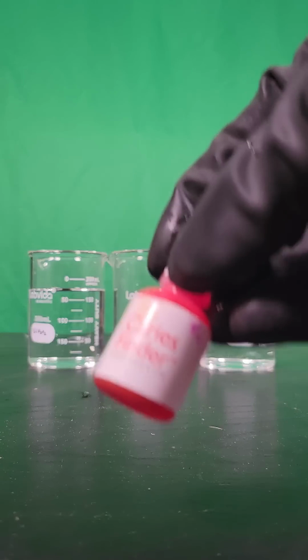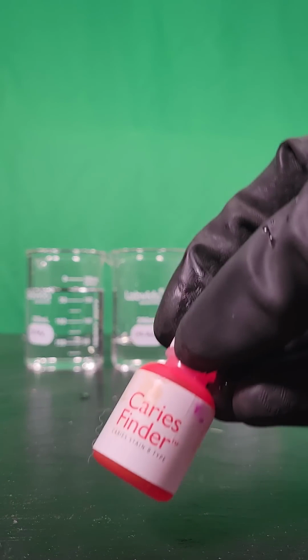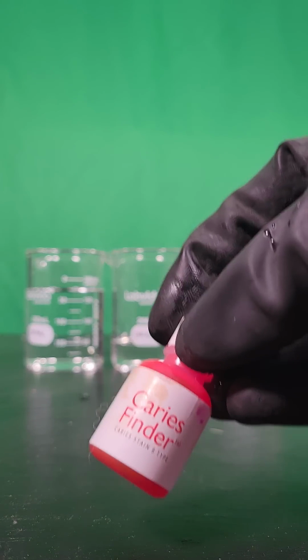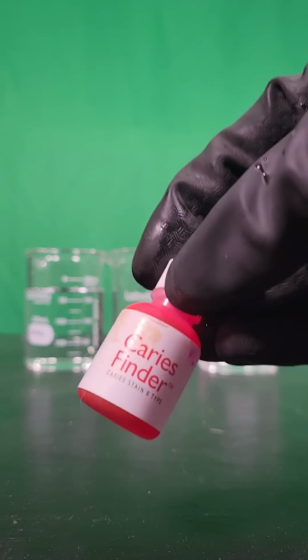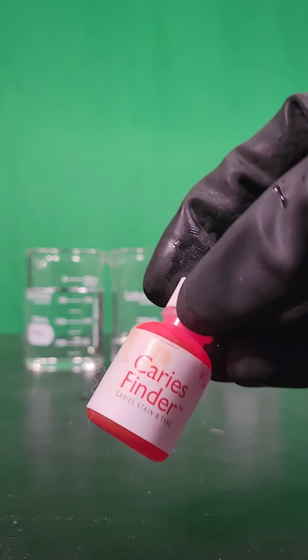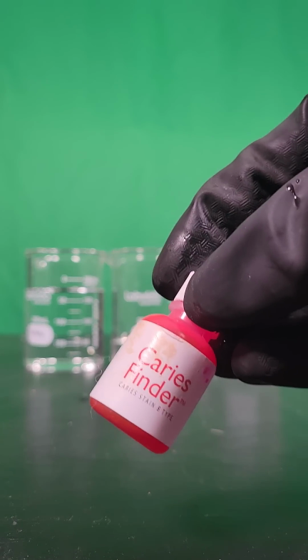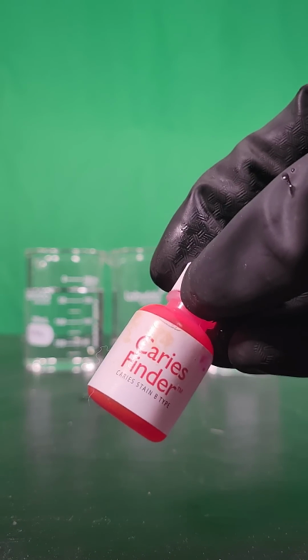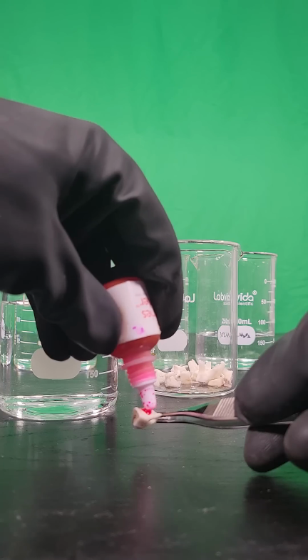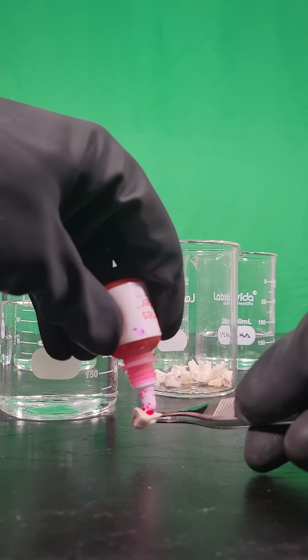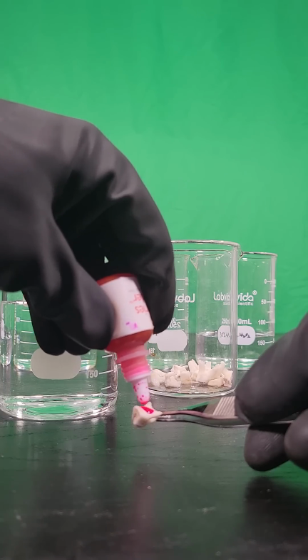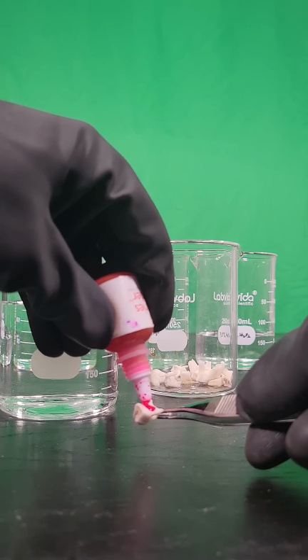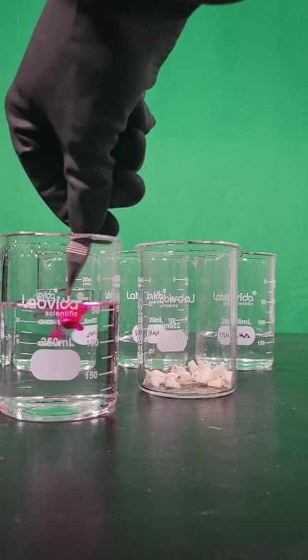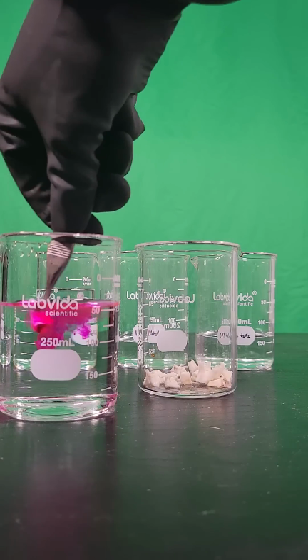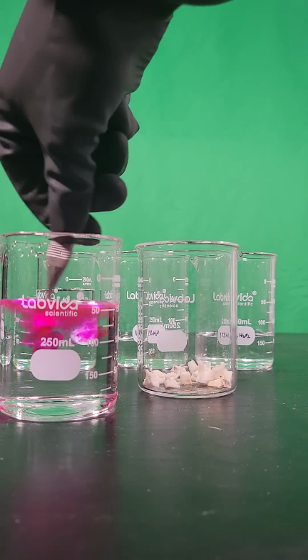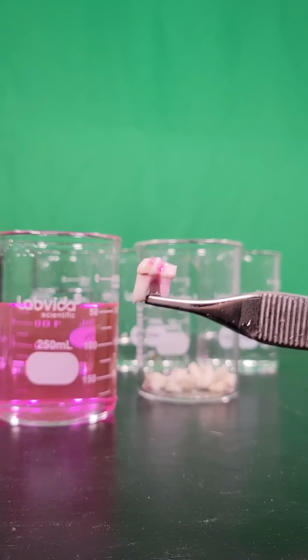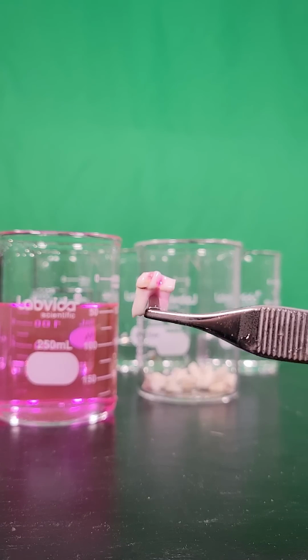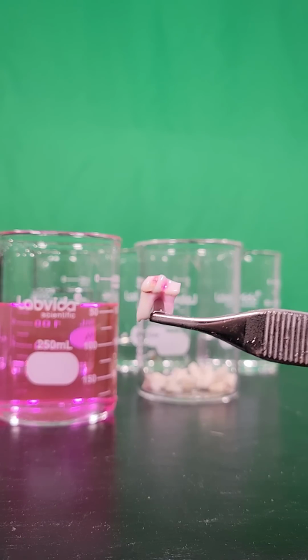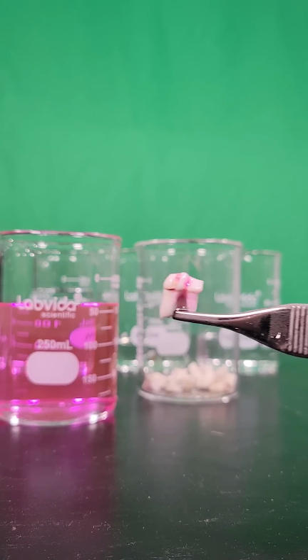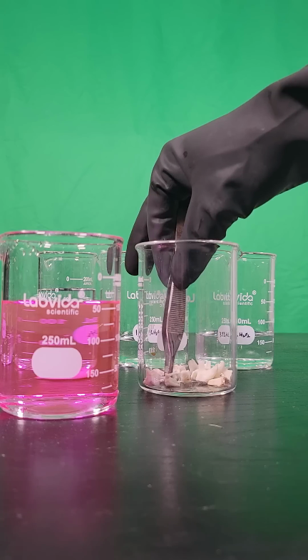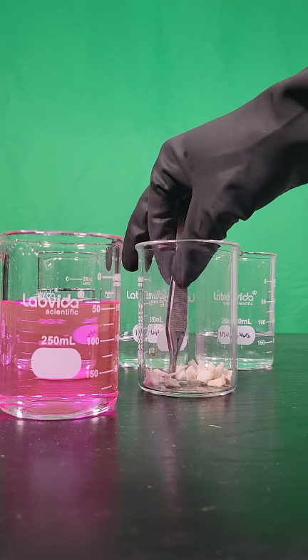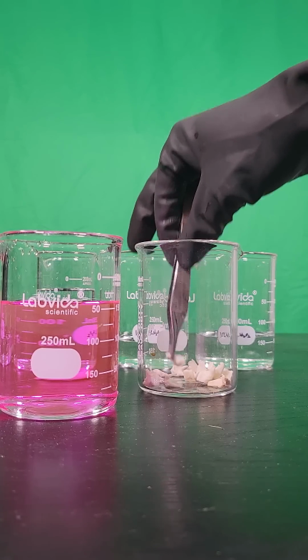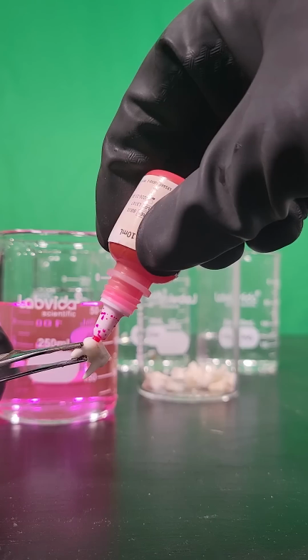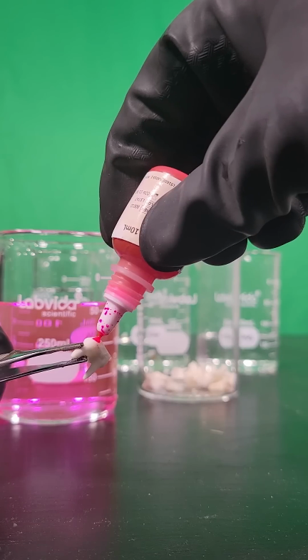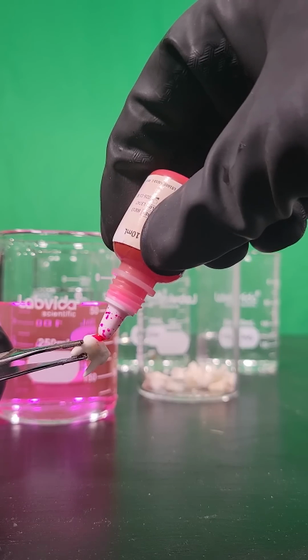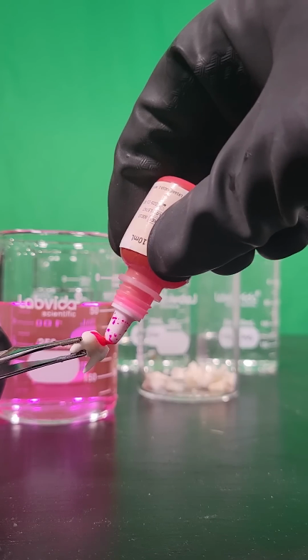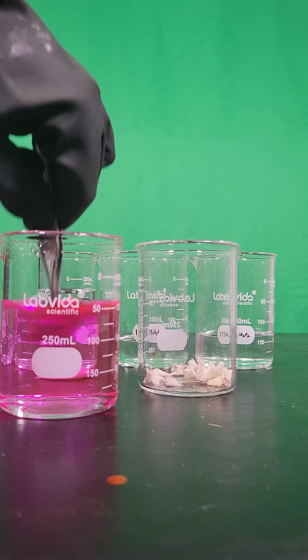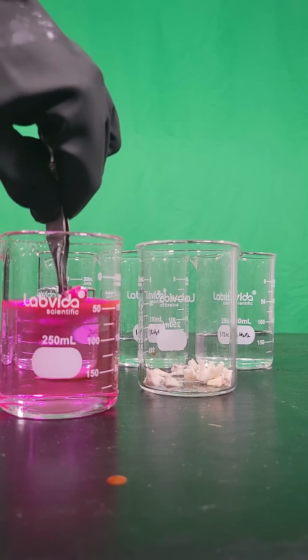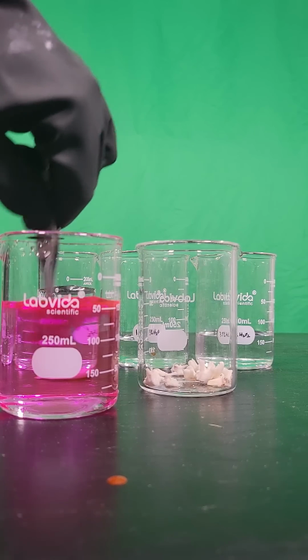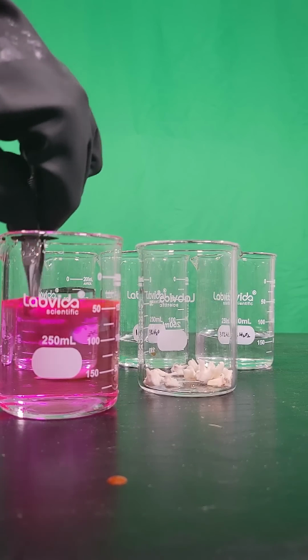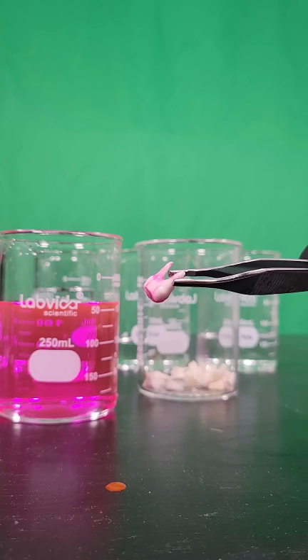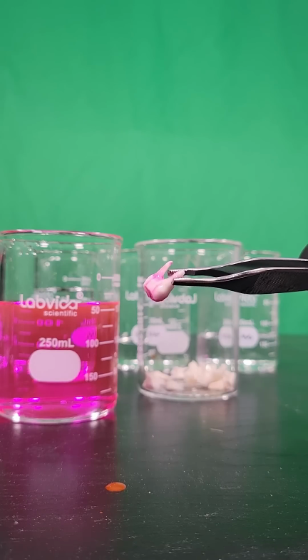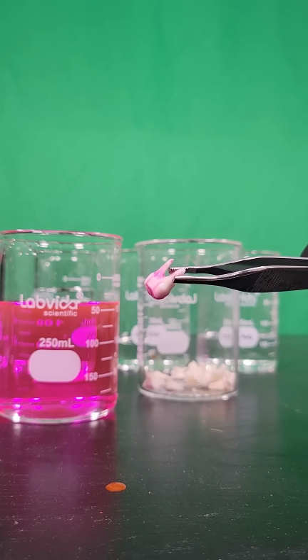I stain the teeth with cavity finder dye, so we have a baseline to compare after the peroxide dunk.